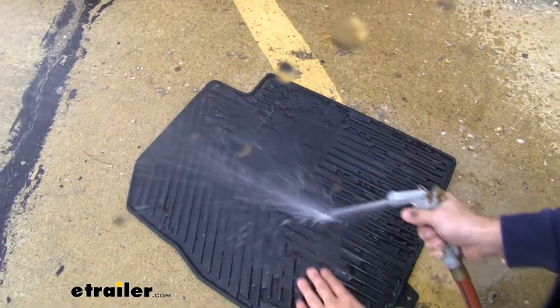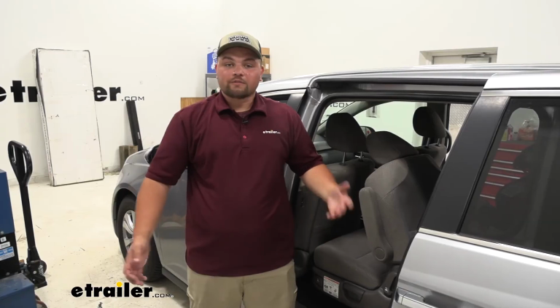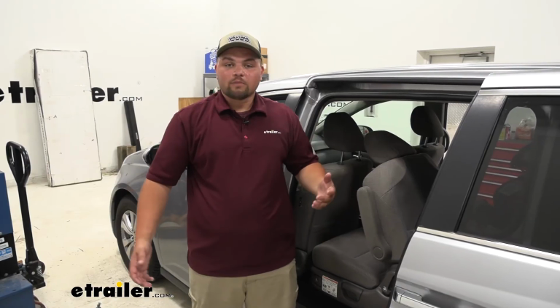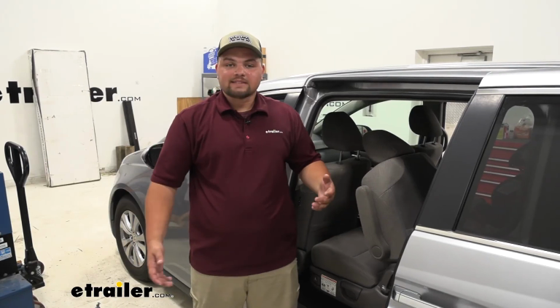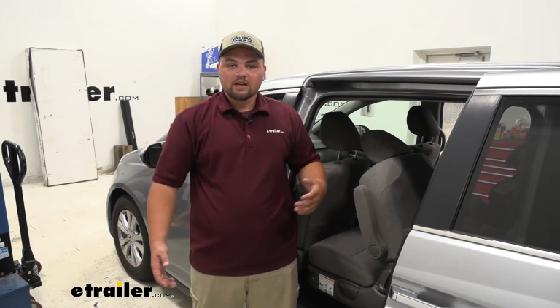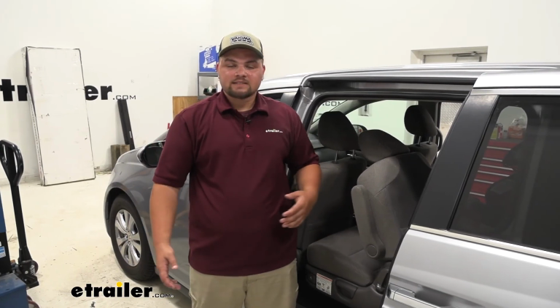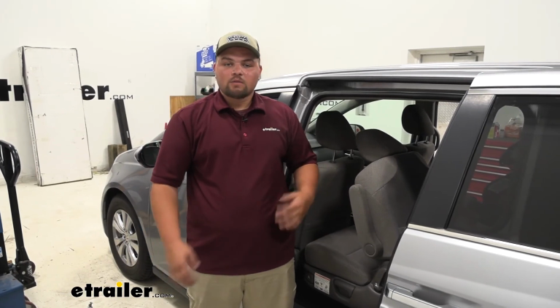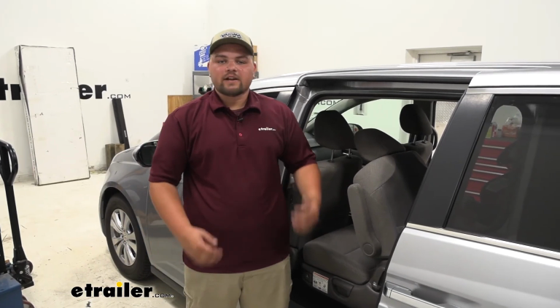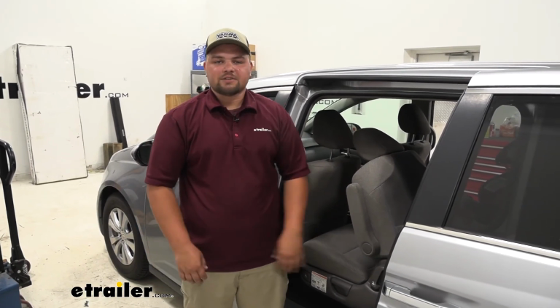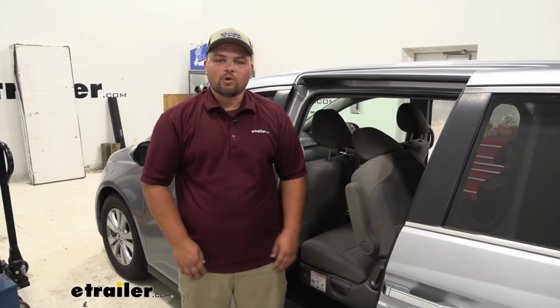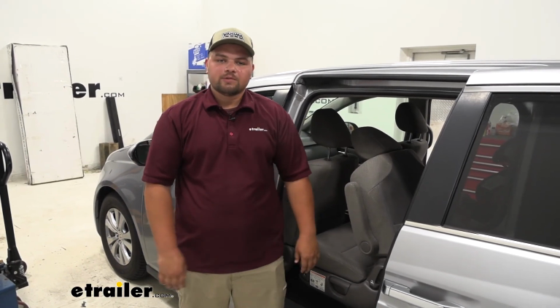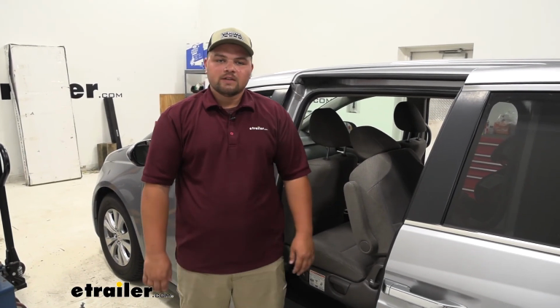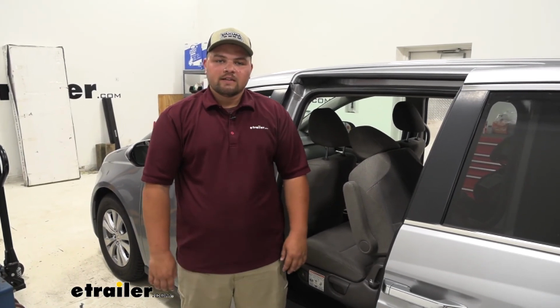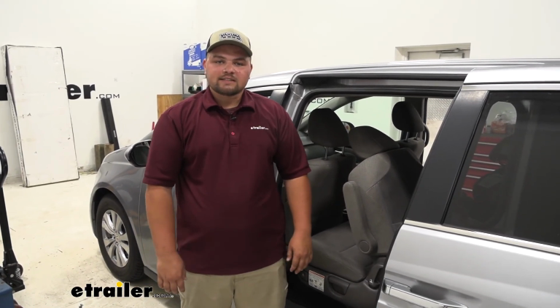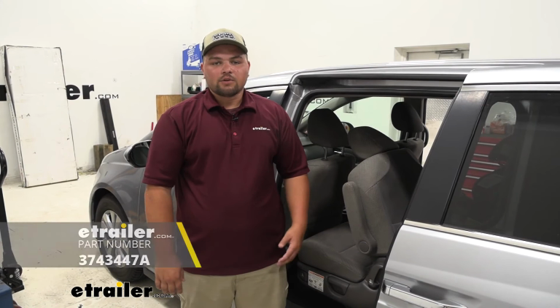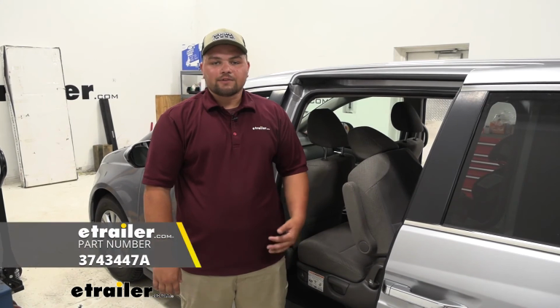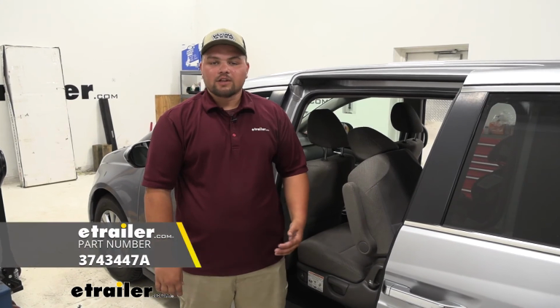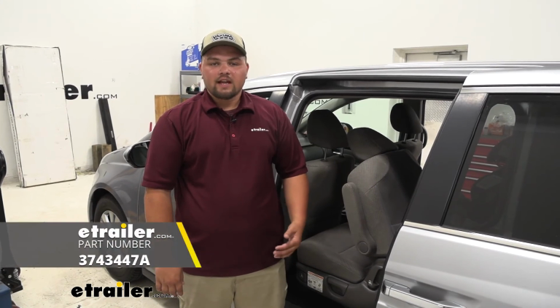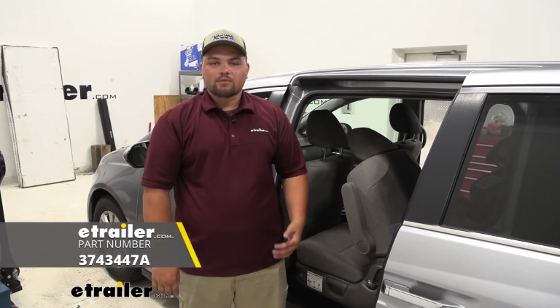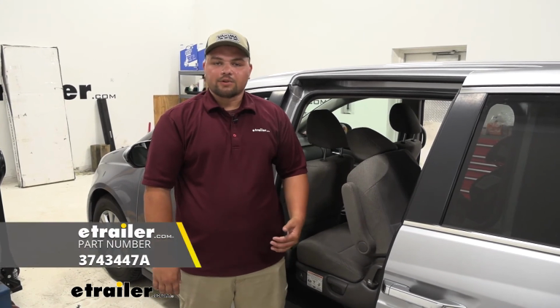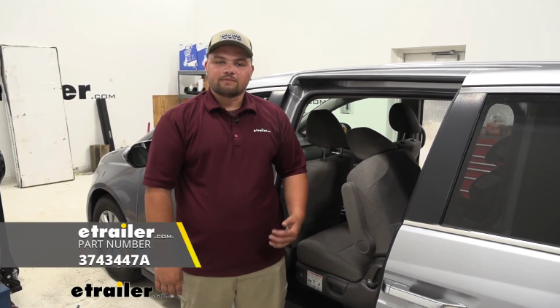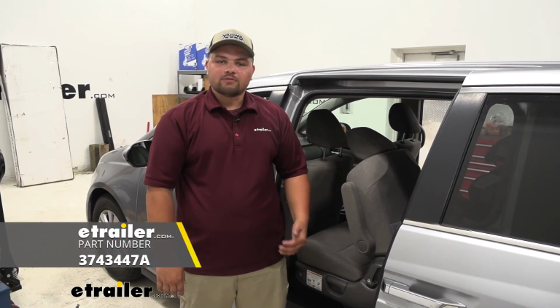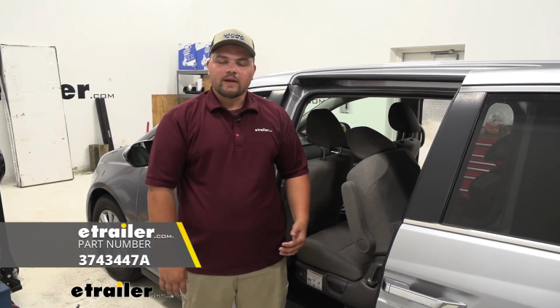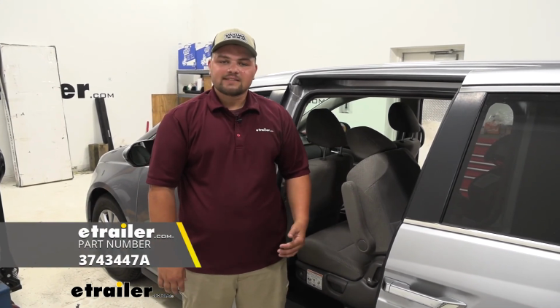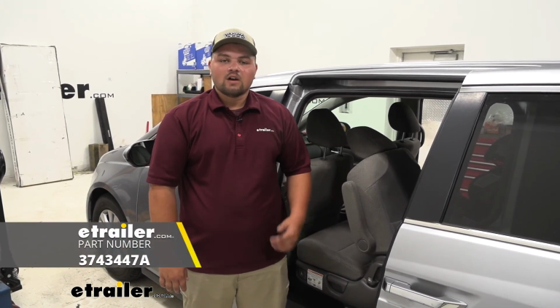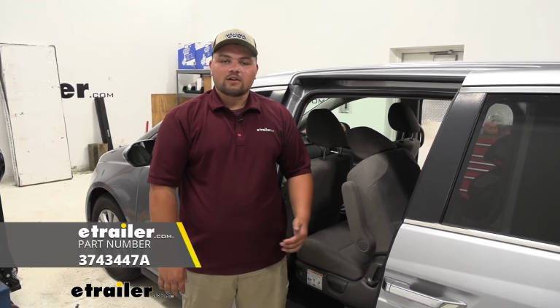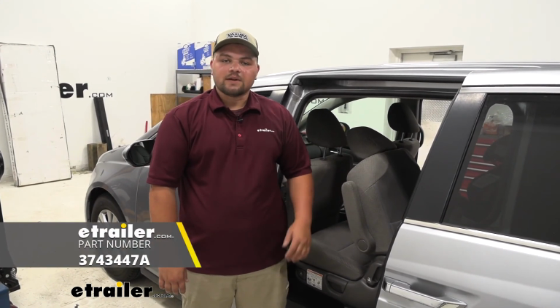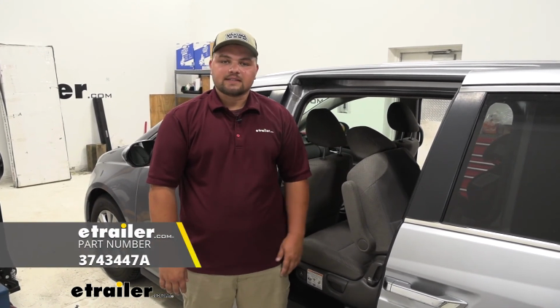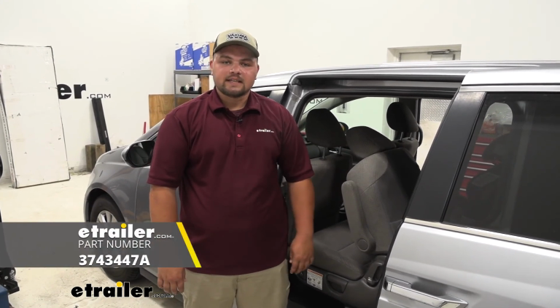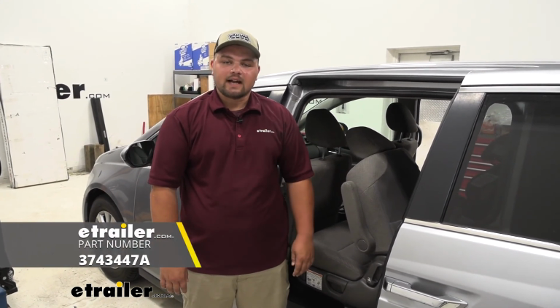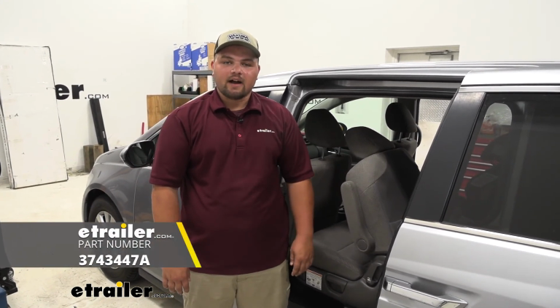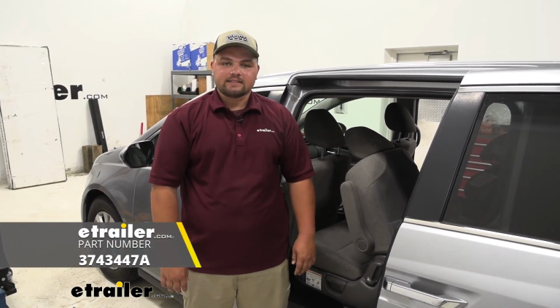With our floor mats in place we're ready to hit the road. That's going to do it for a look at the Road Comfort floor mats on our 2016 Honda Odyssey.